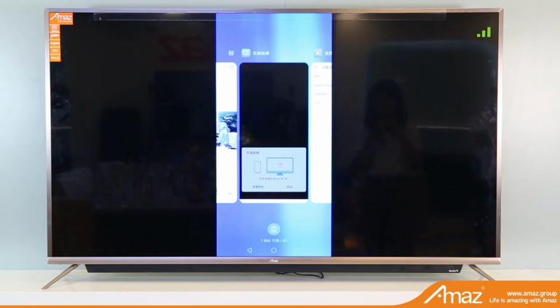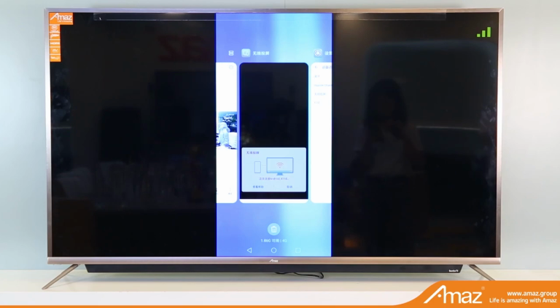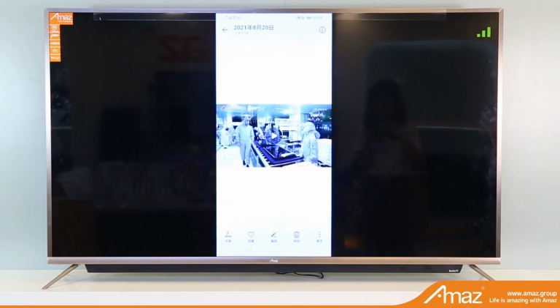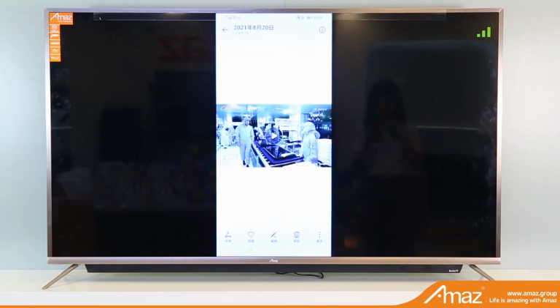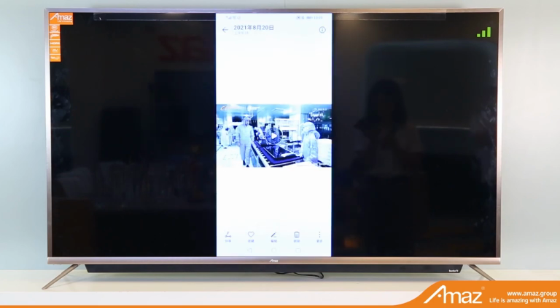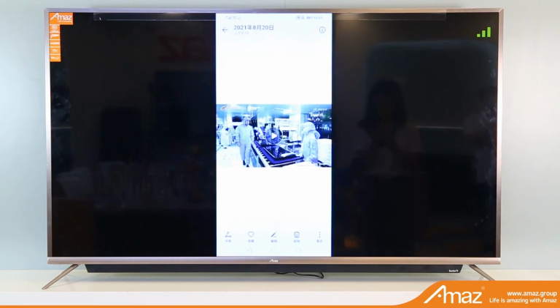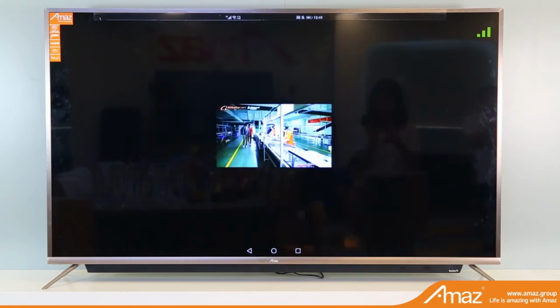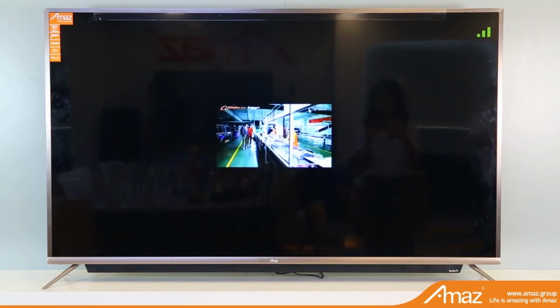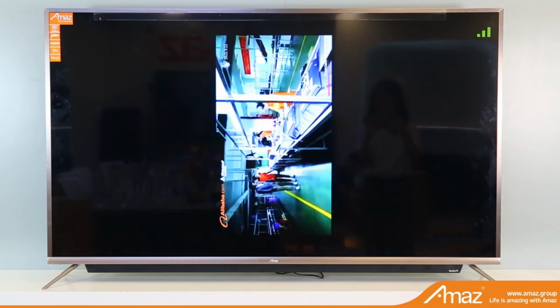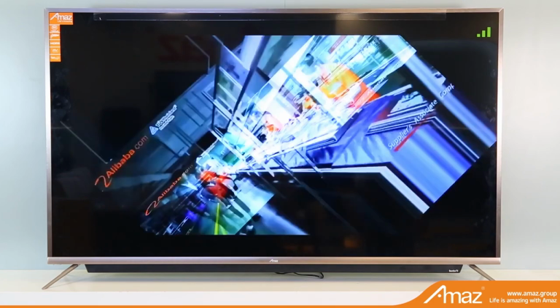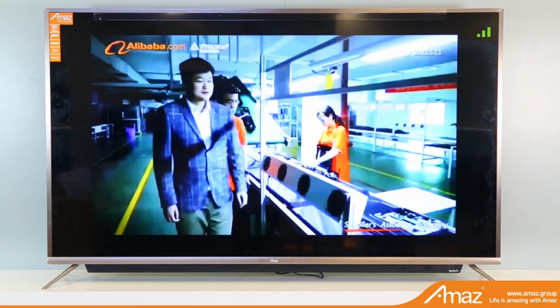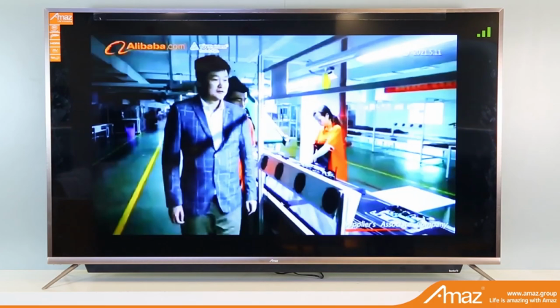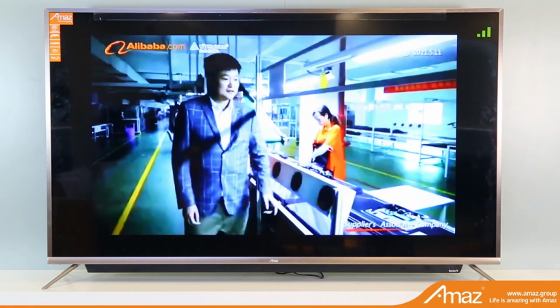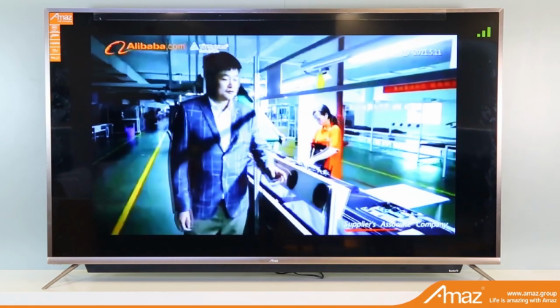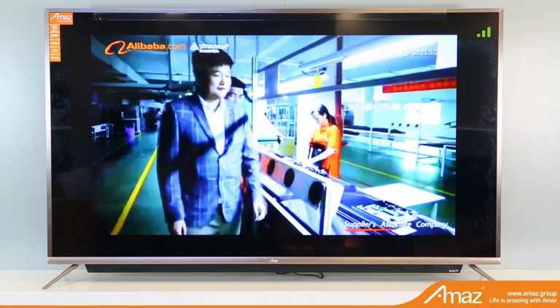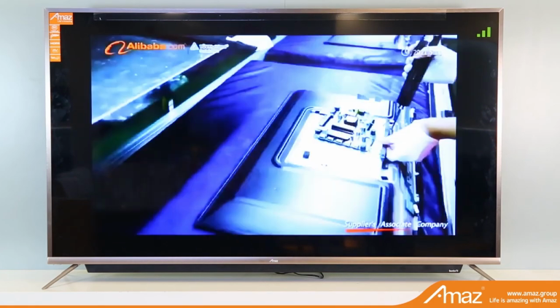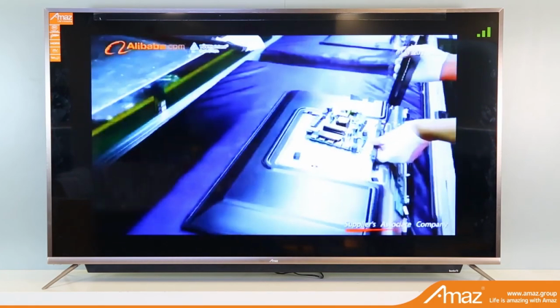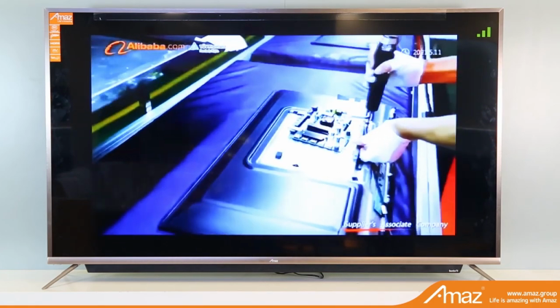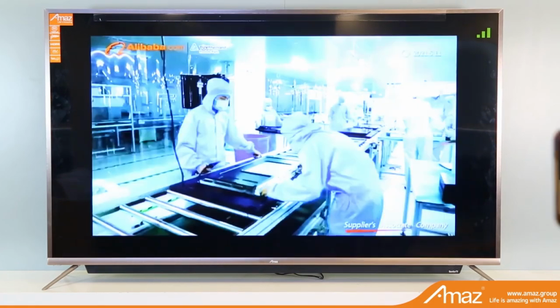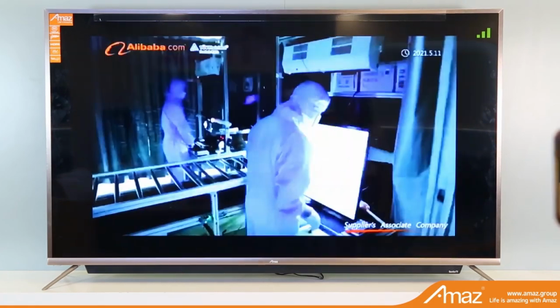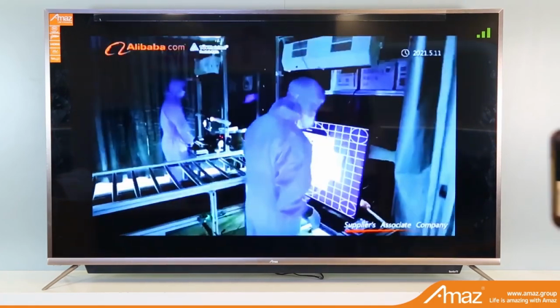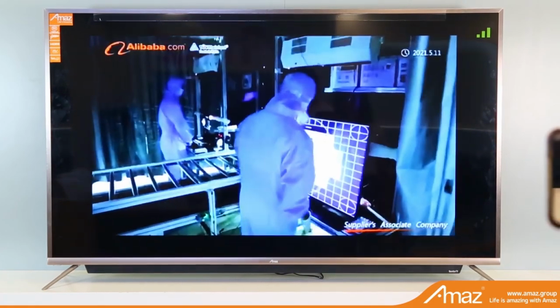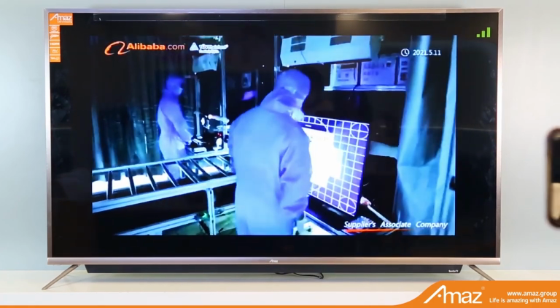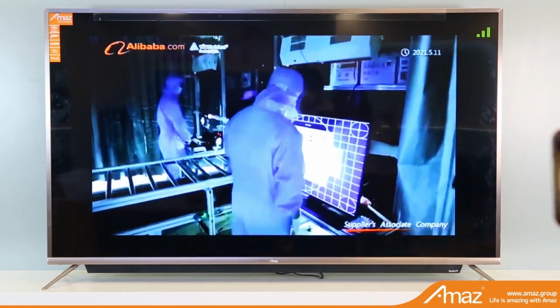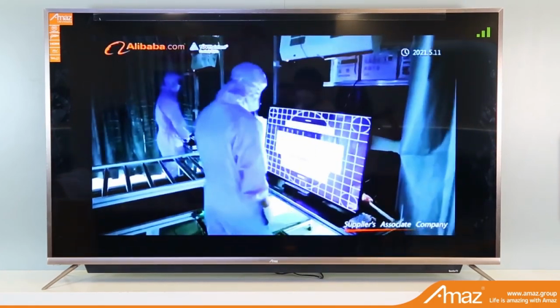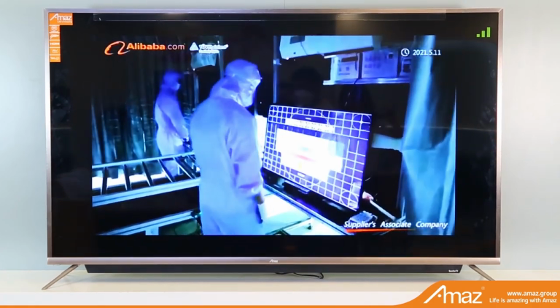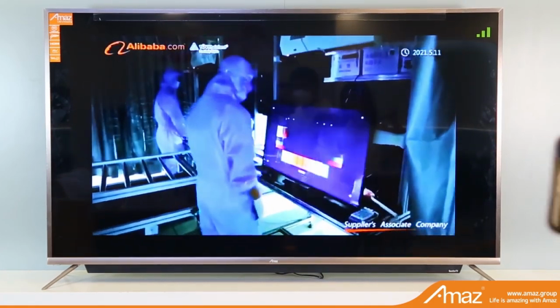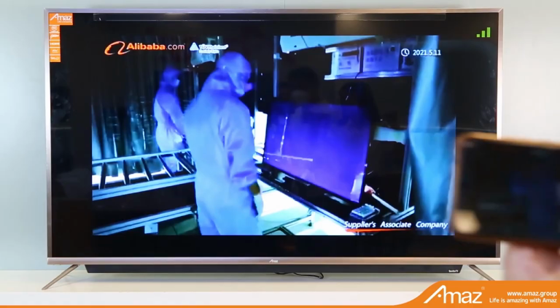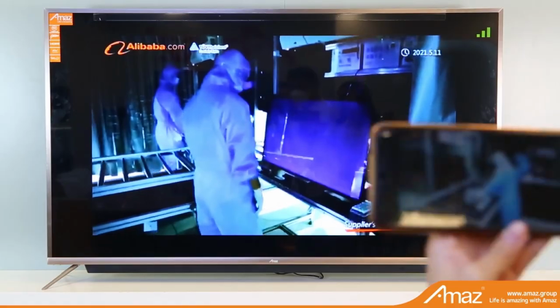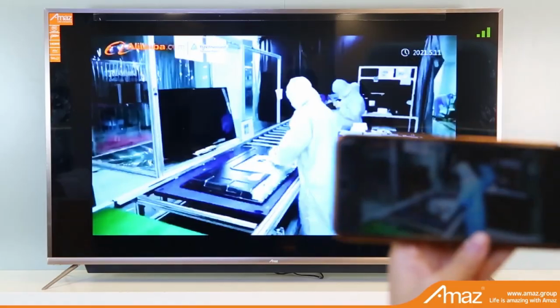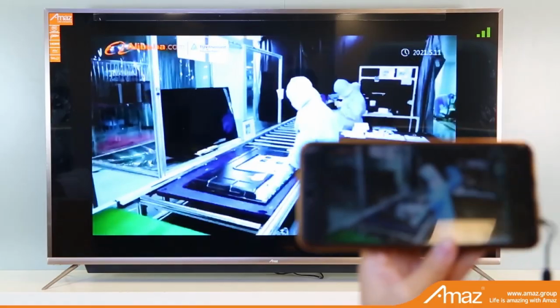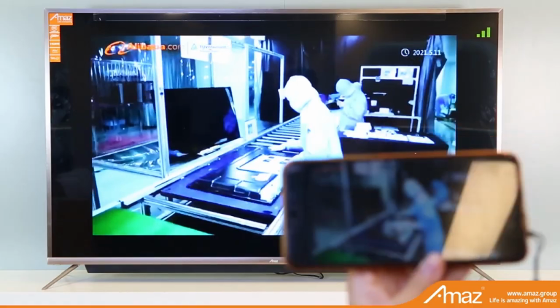Therefore, you can share any interesting or funny video or album with your friends freely through this TV.